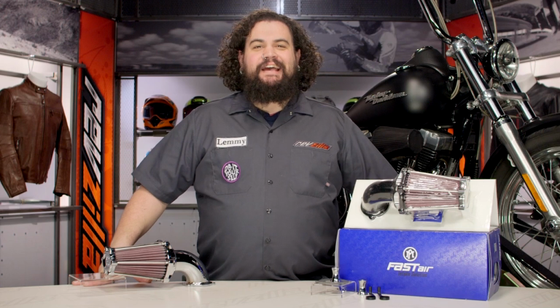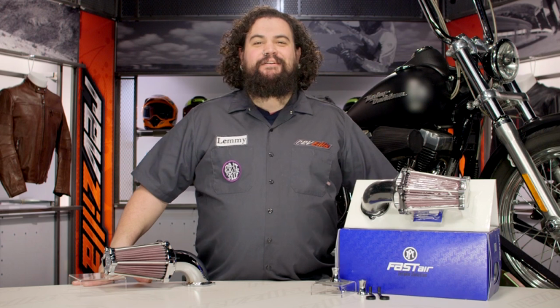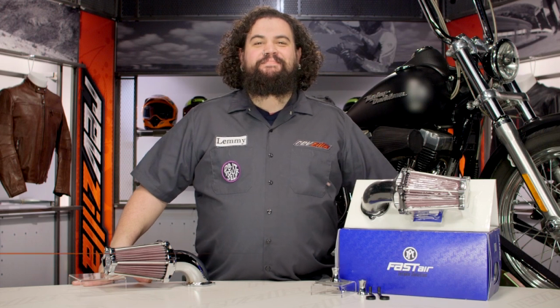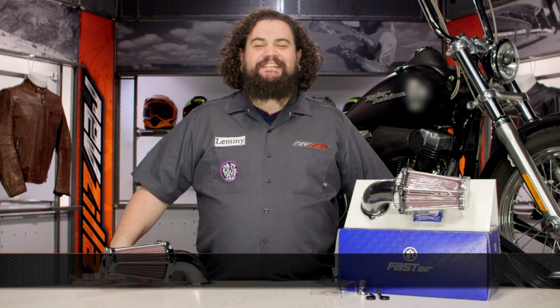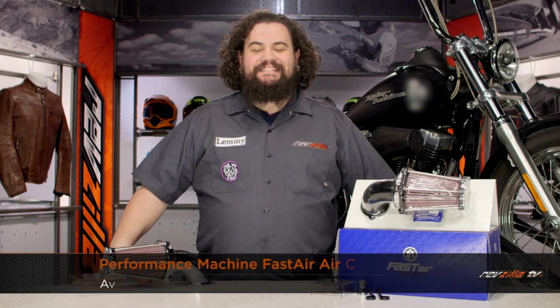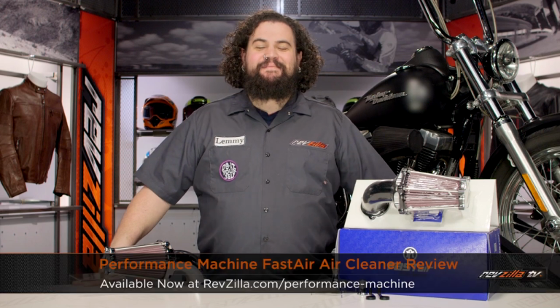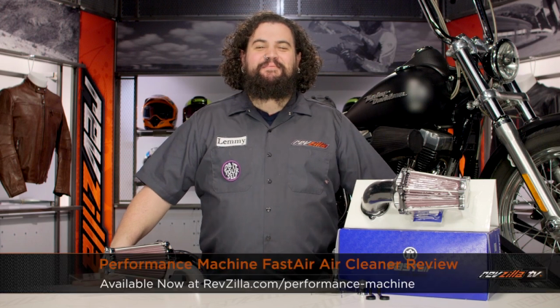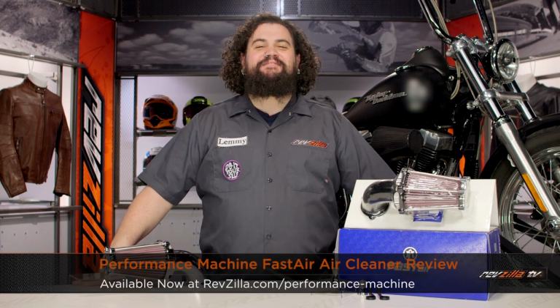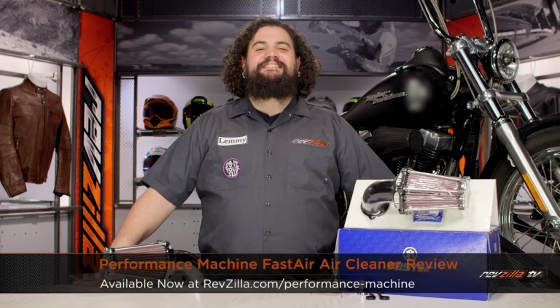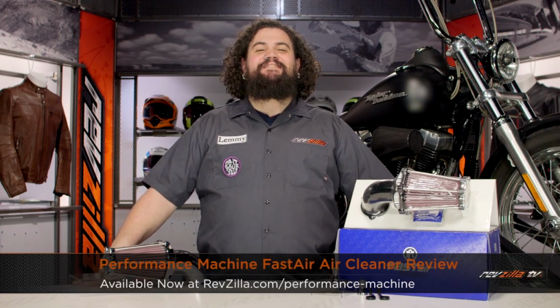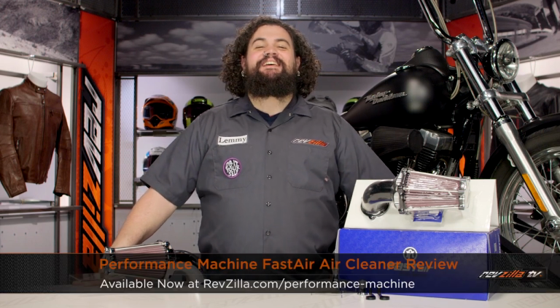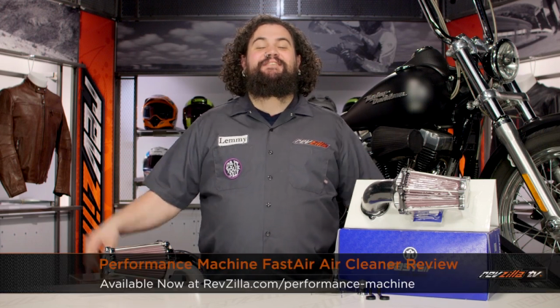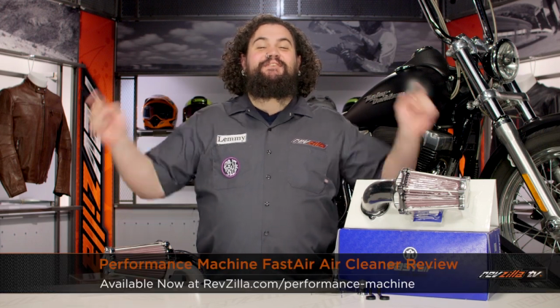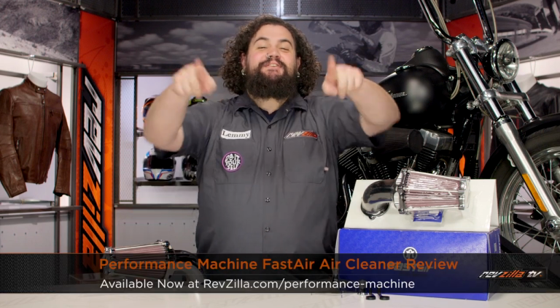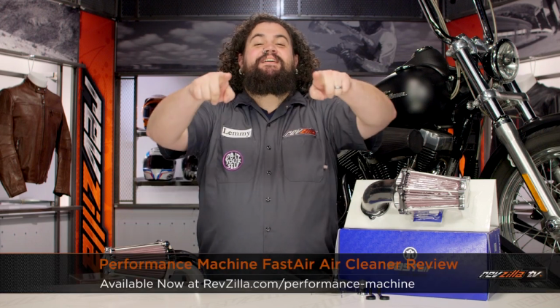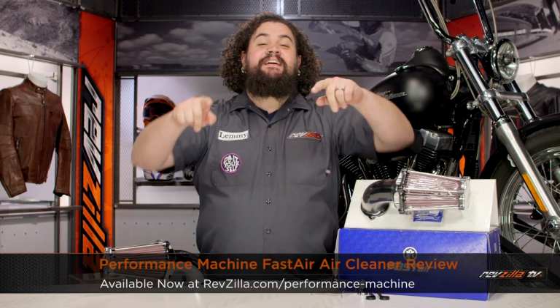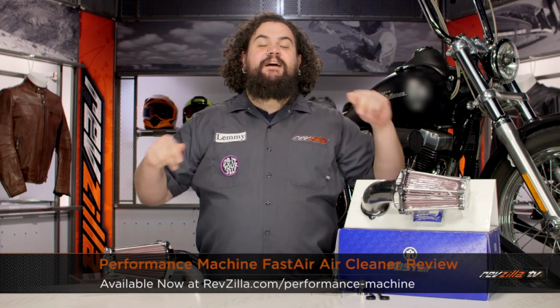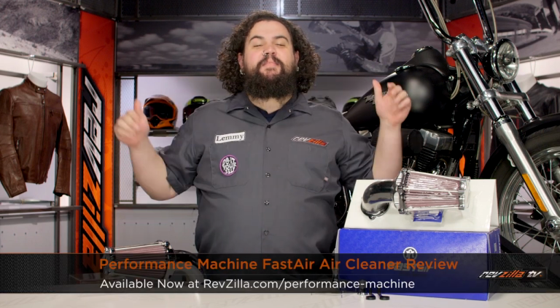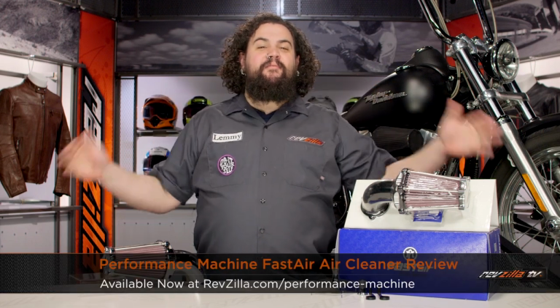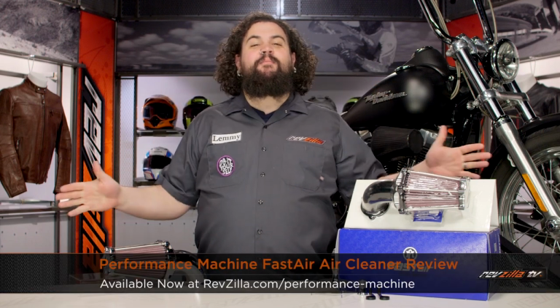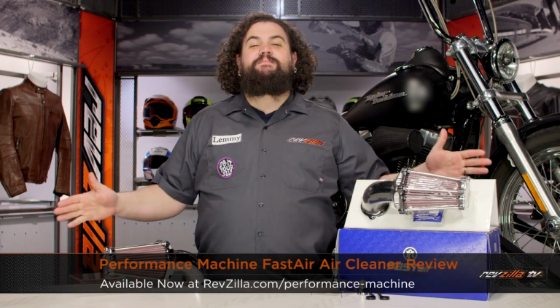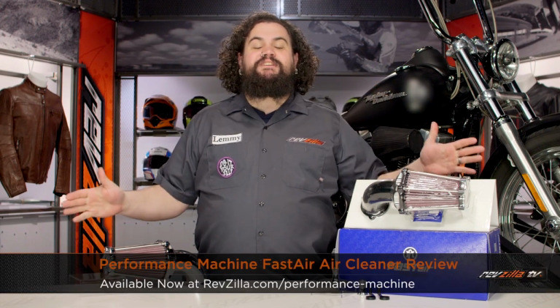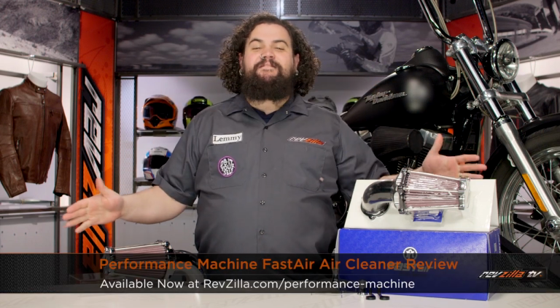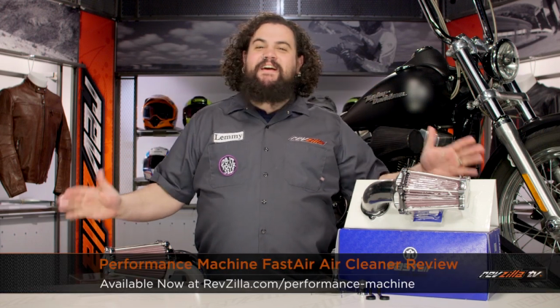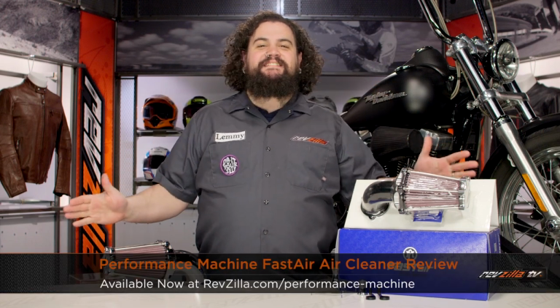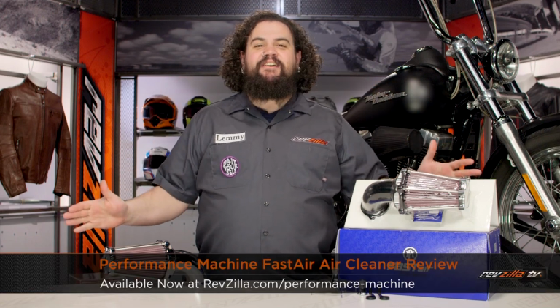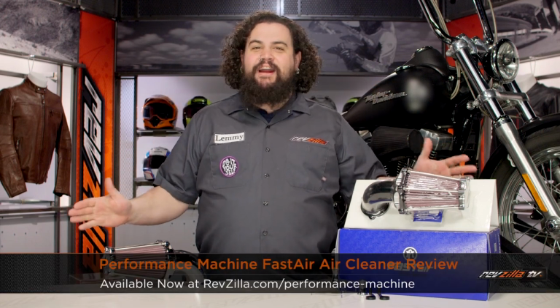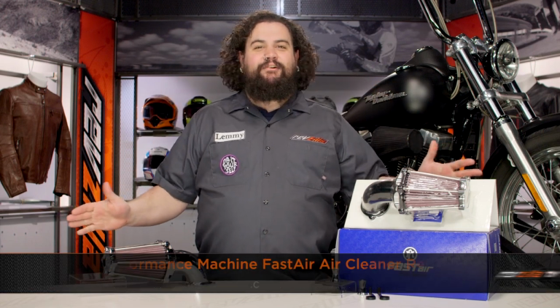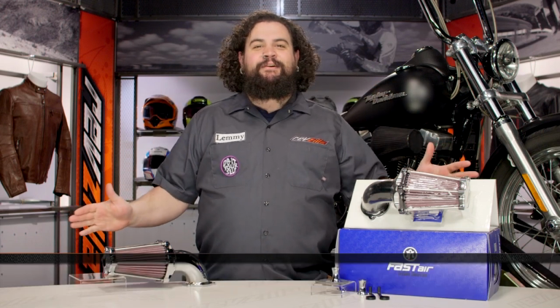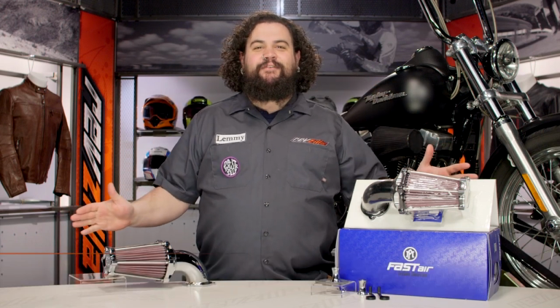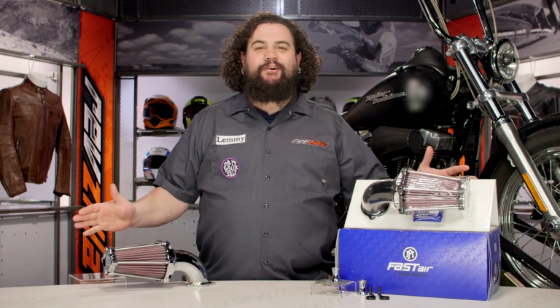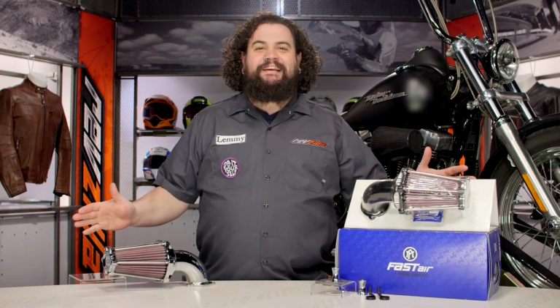Howdy, this is Lemmy with RevZilla TV, here to talk to you today about the Performance Machine Fast Air Air Cleaner for Harley.